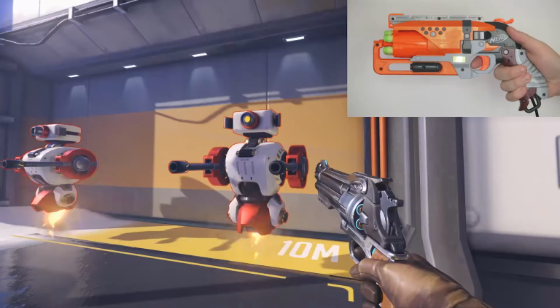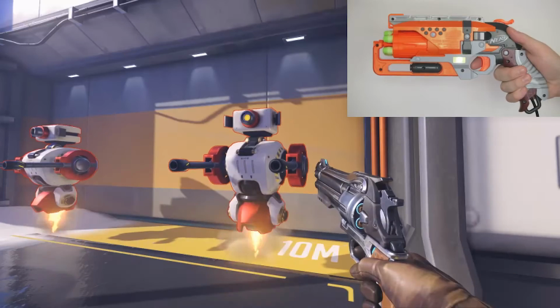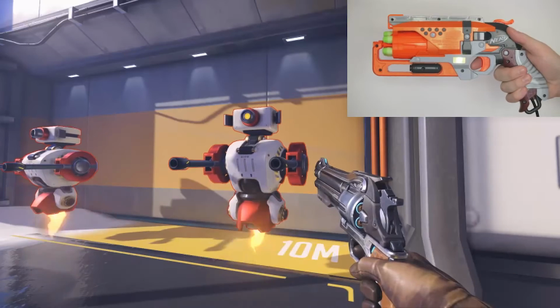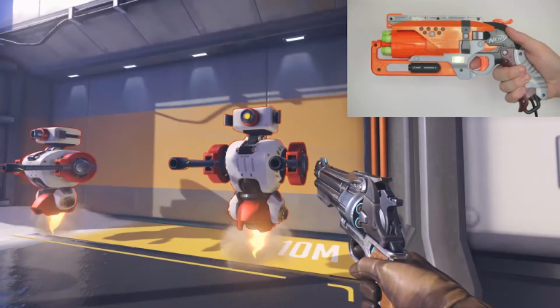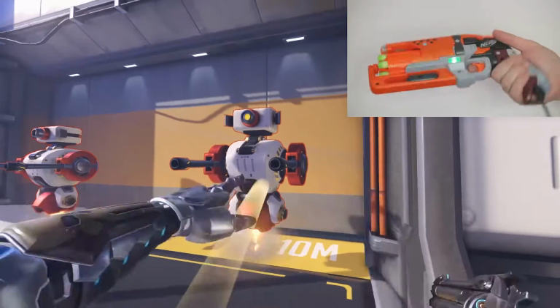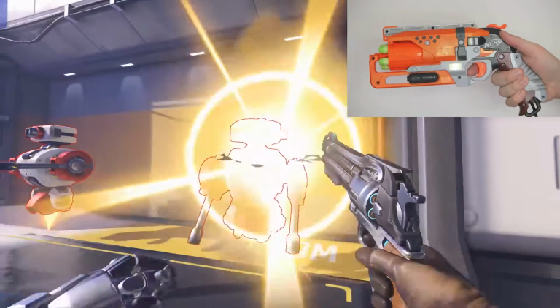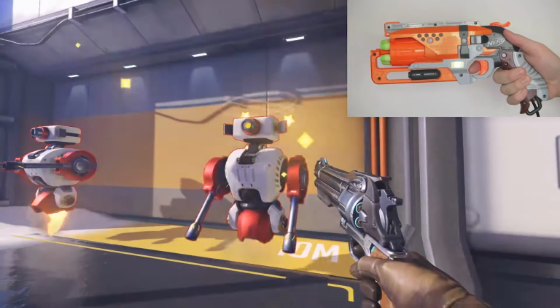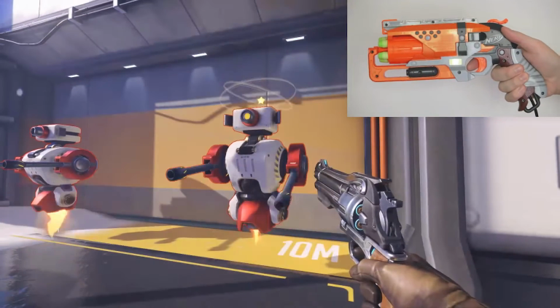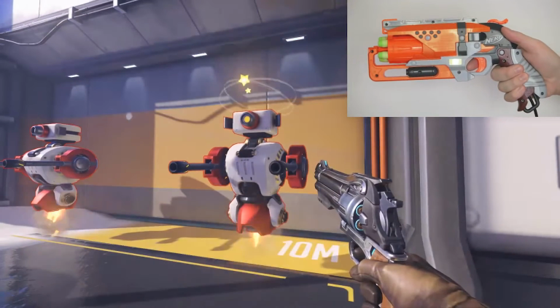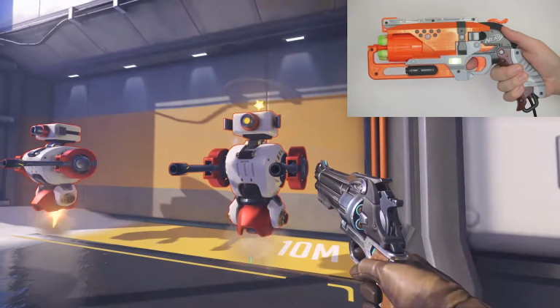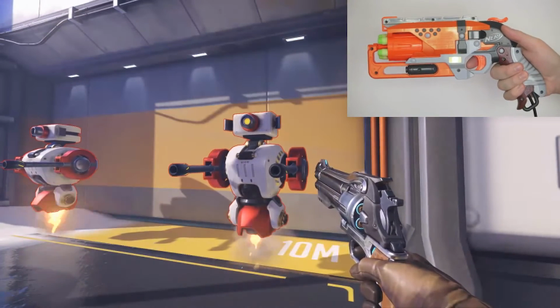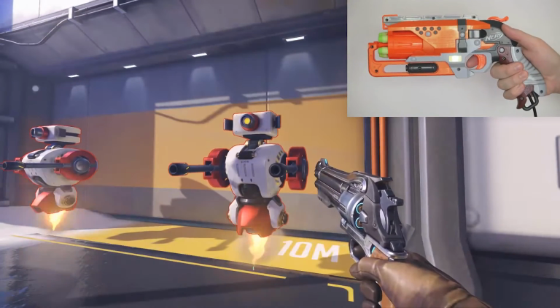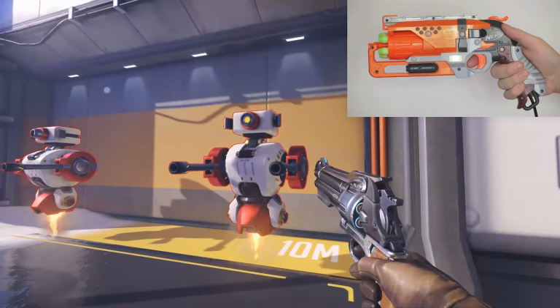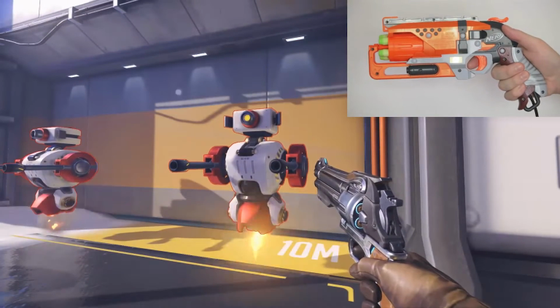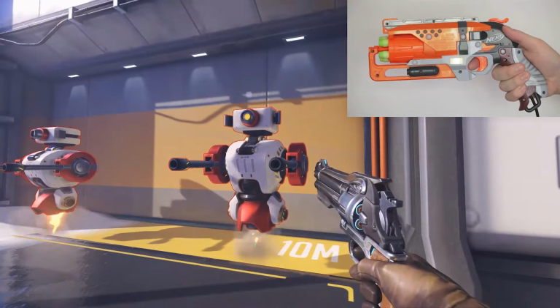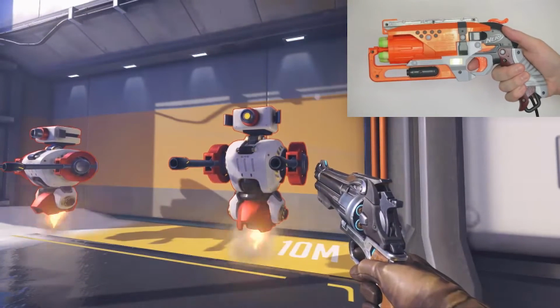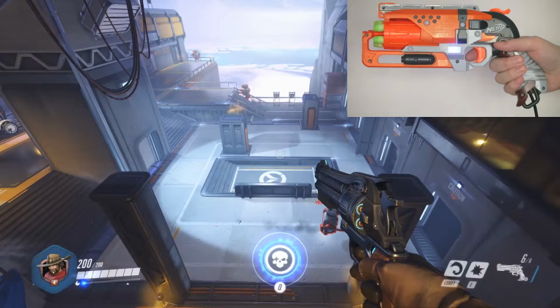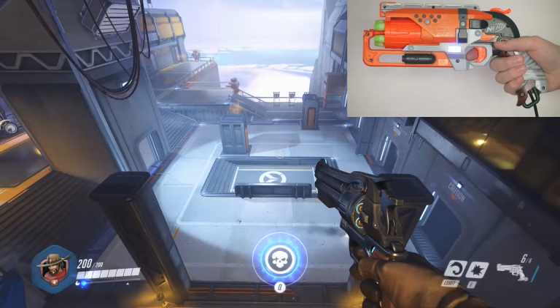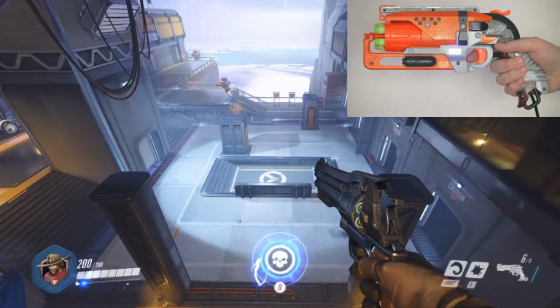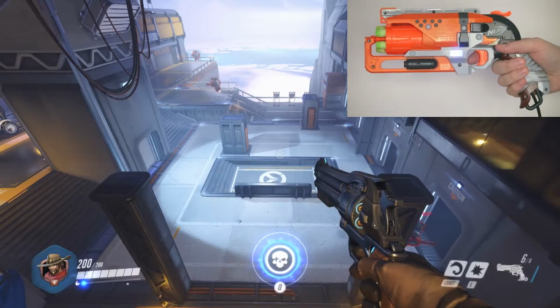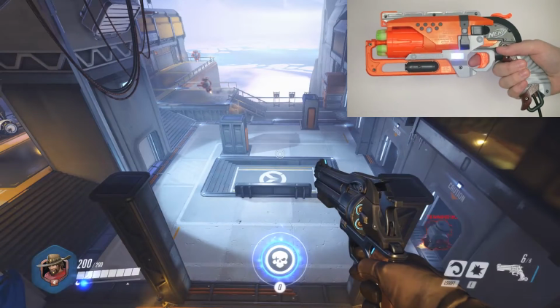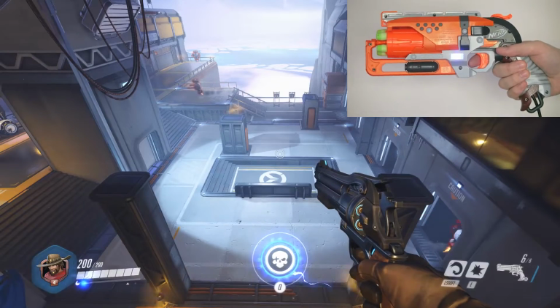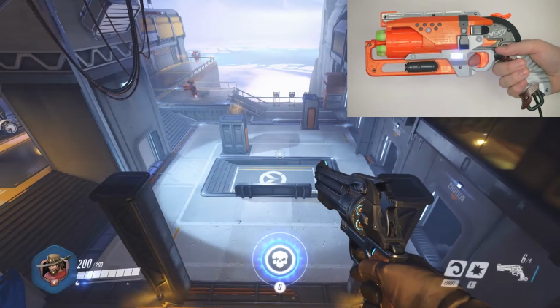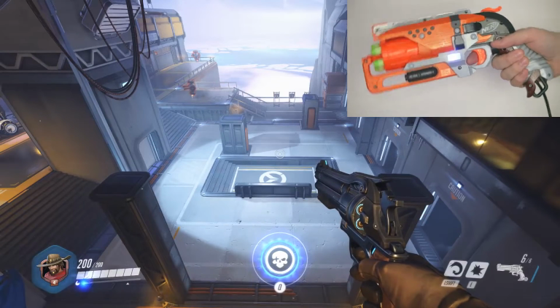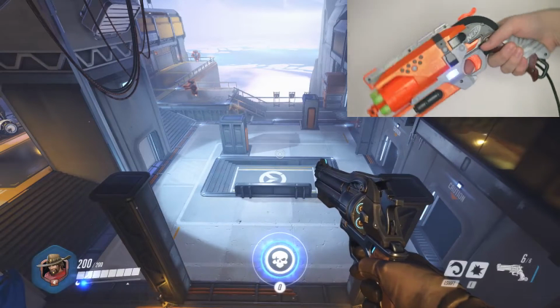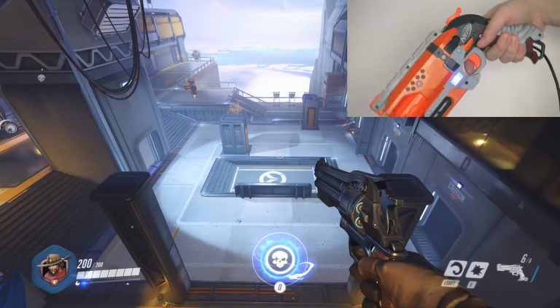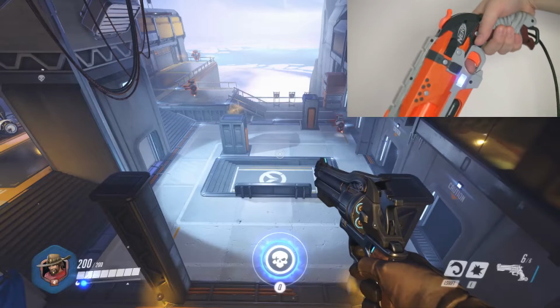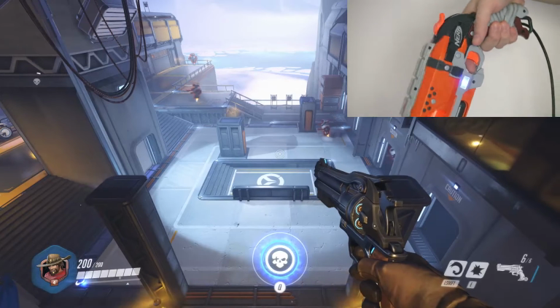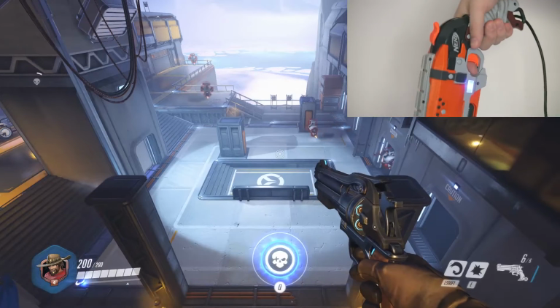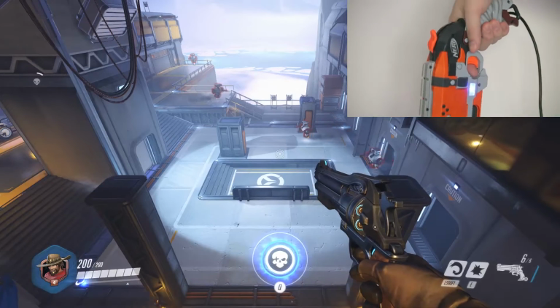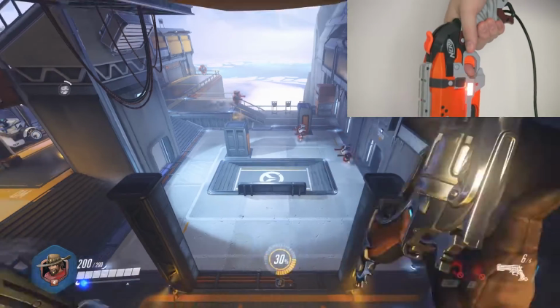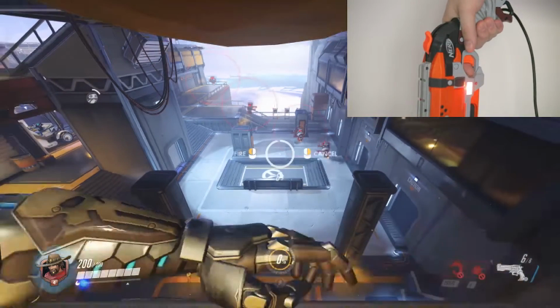You twist the controller to the right to use McCree's flashbang, and you point the gun down to use his ultimate, just like McCree does in the game.